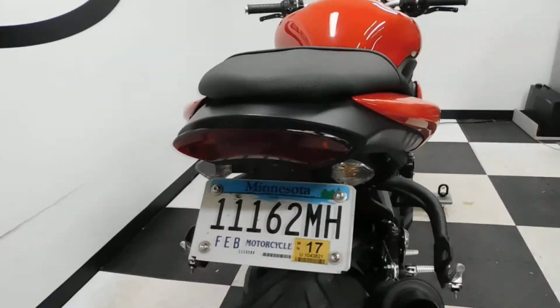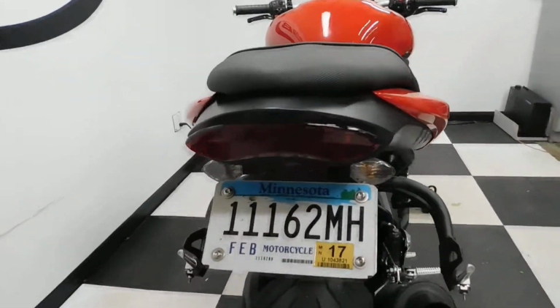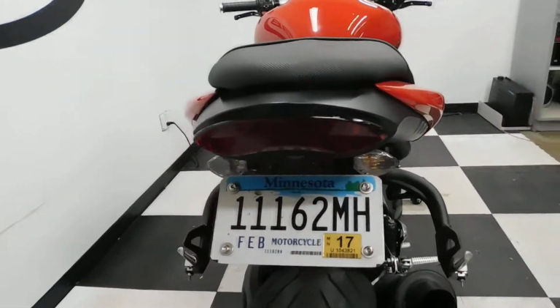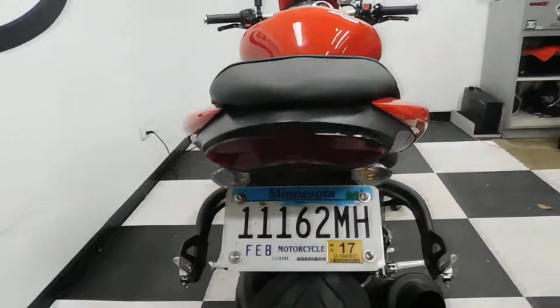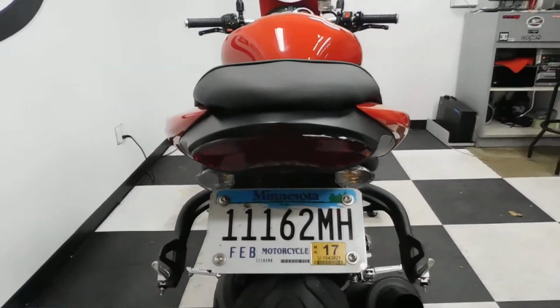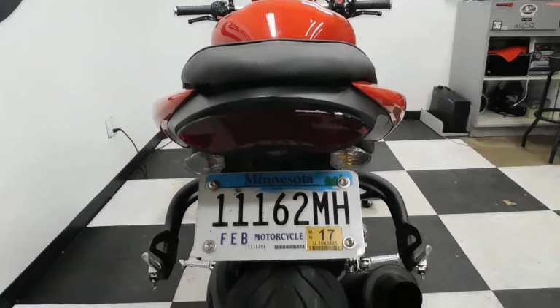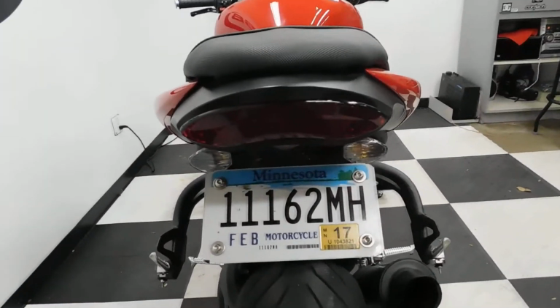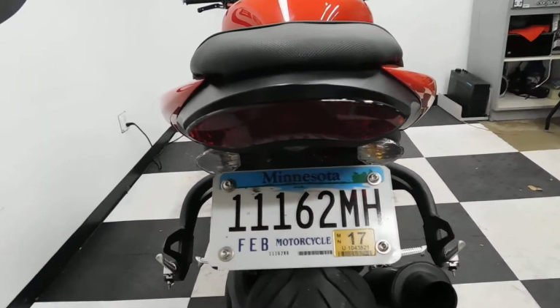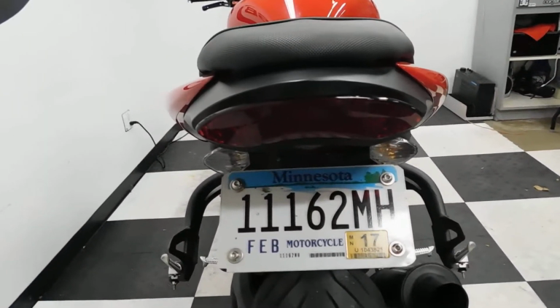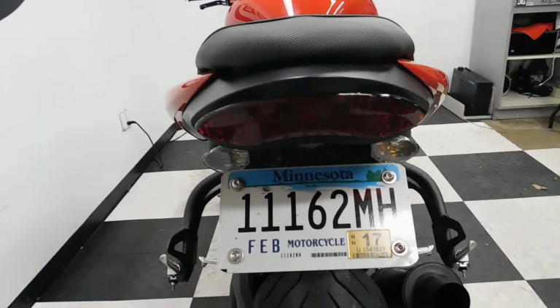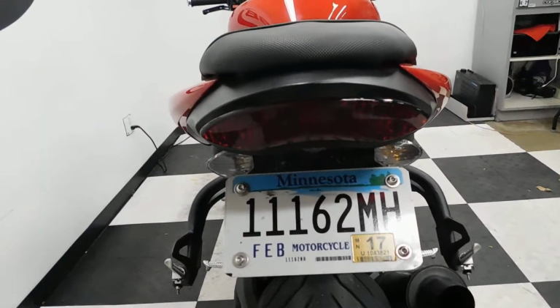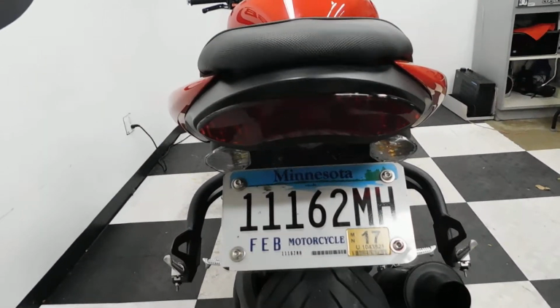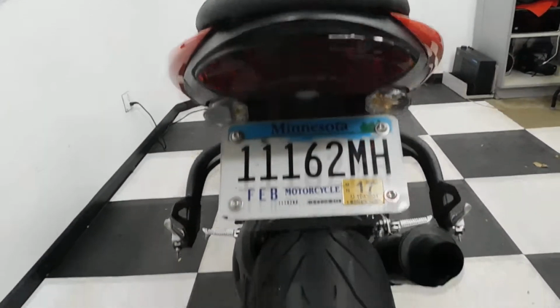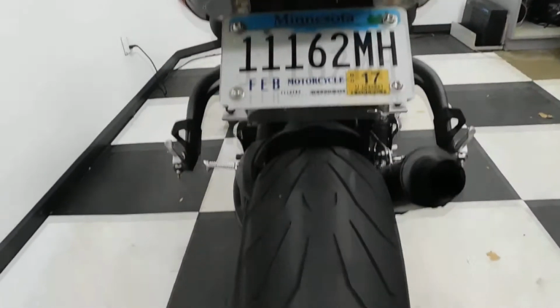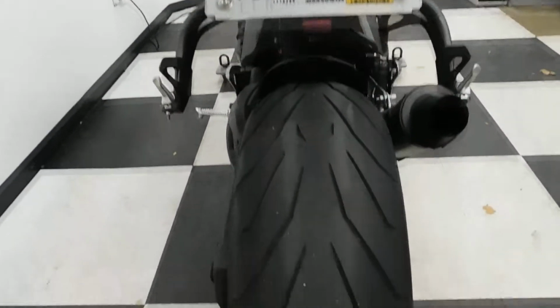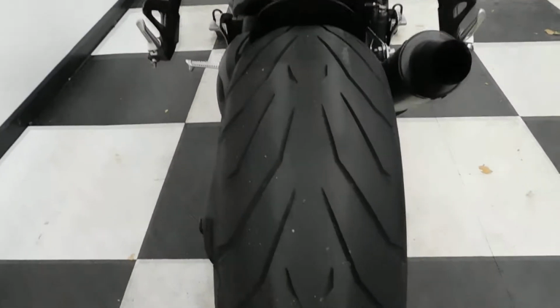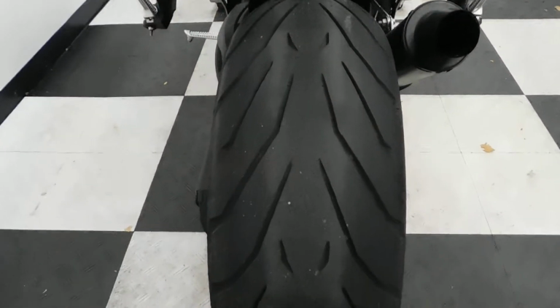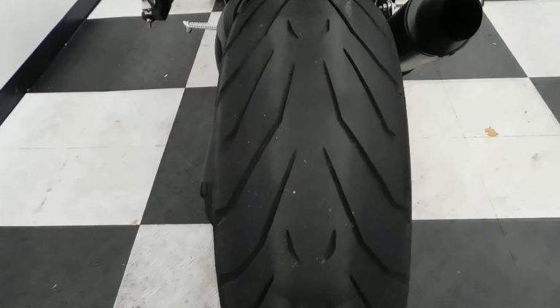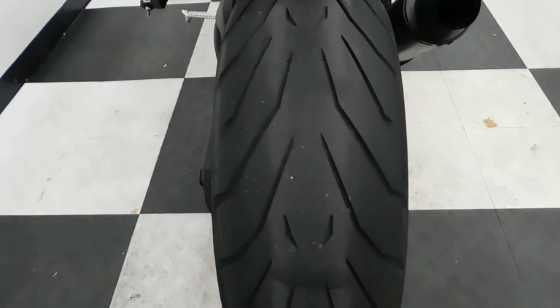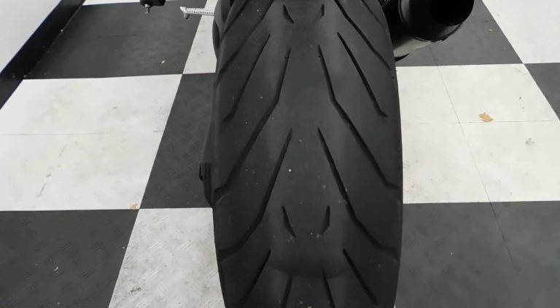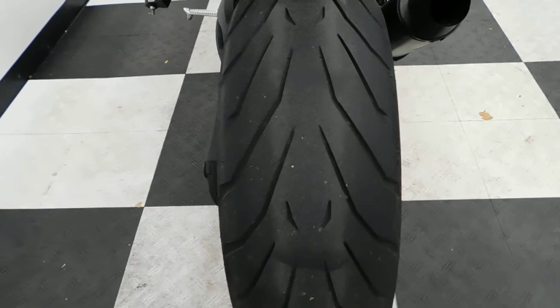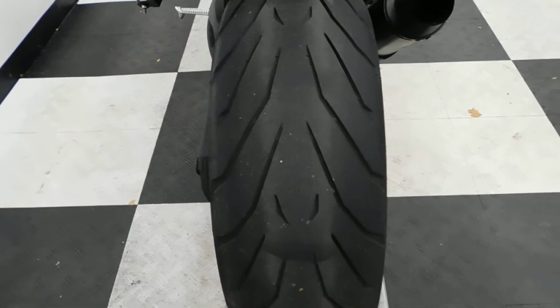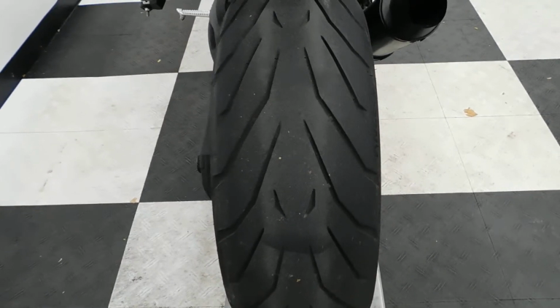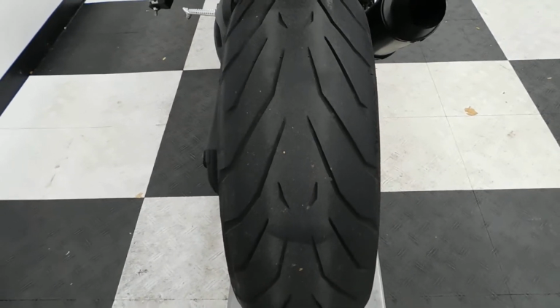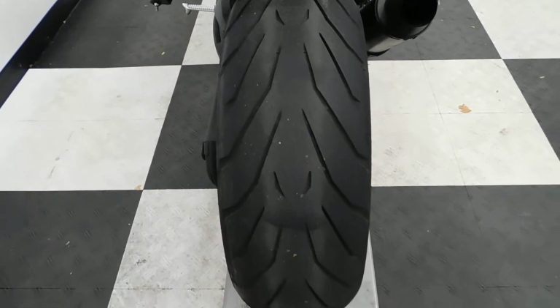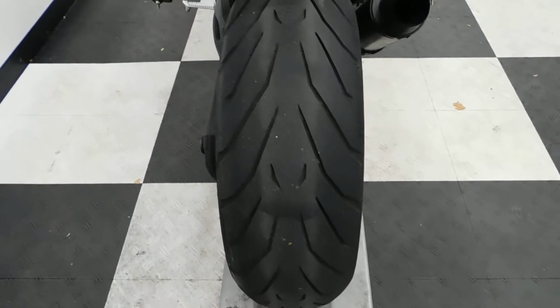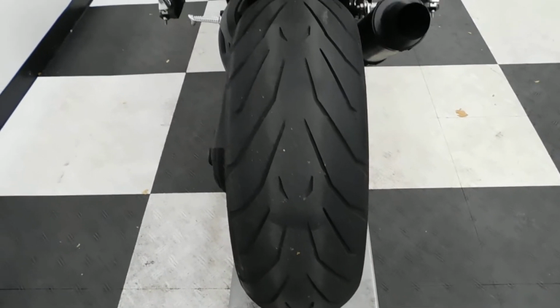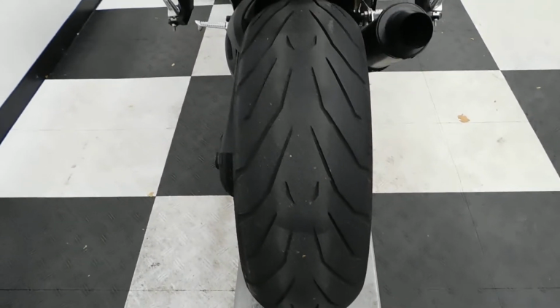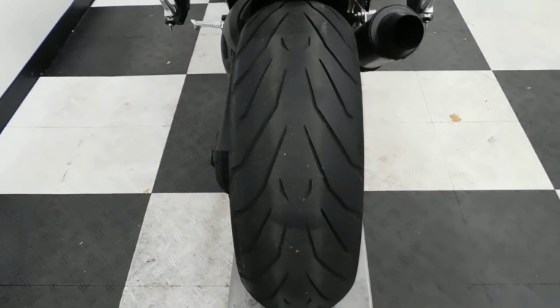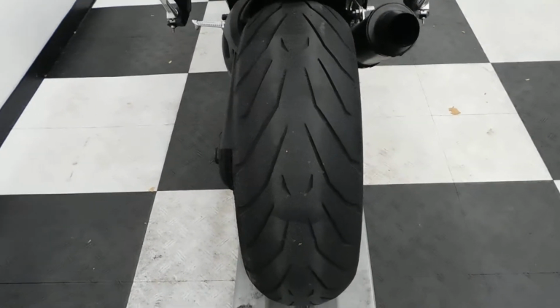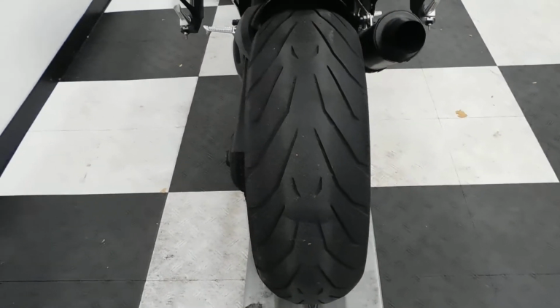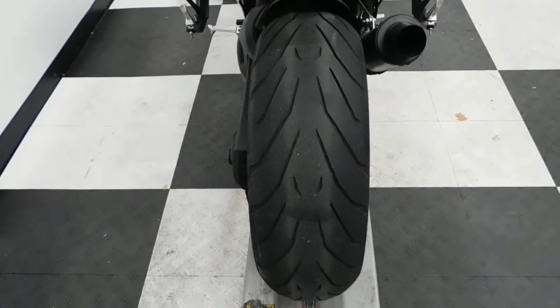Aftermarket rear signals, fender eliminator. We'll be putting a new back tire on this bike like I said — not the front, the front's in good shape.